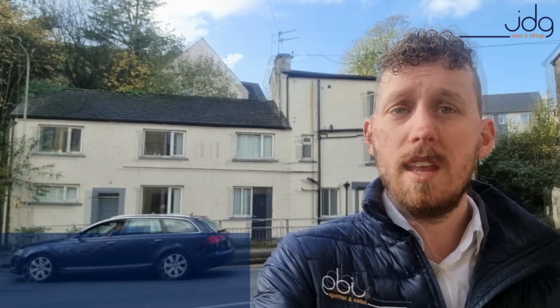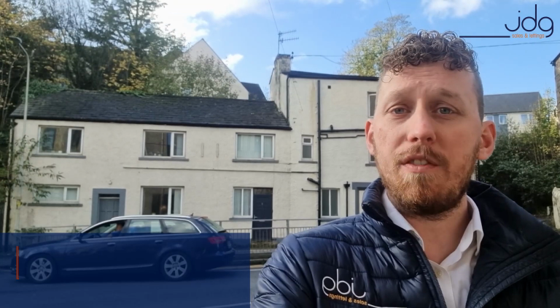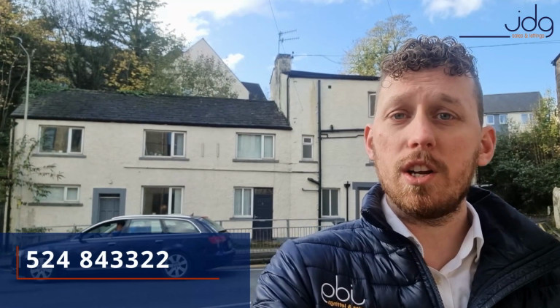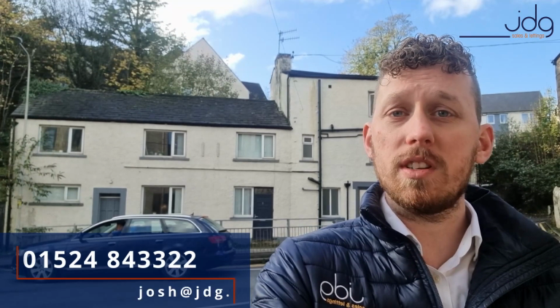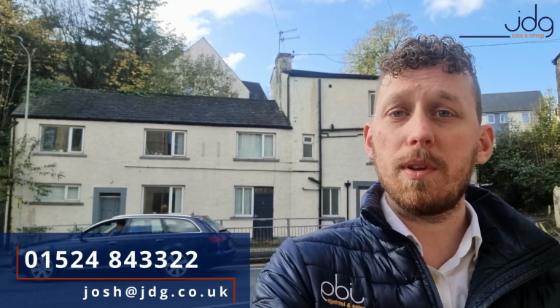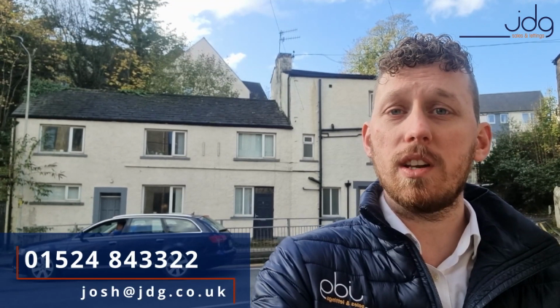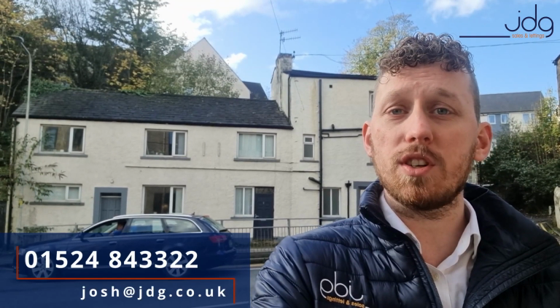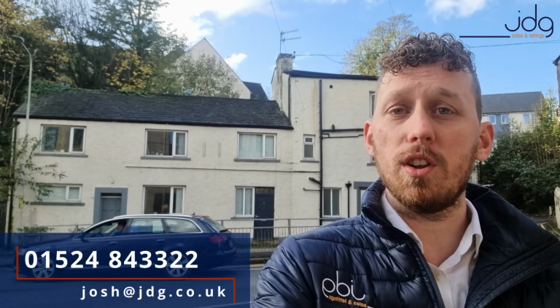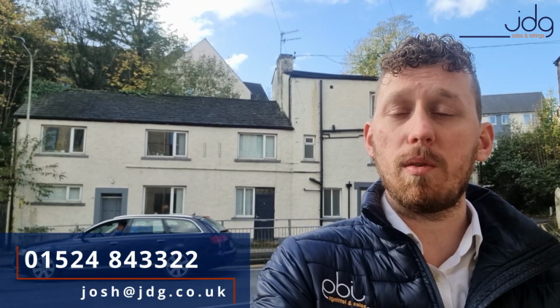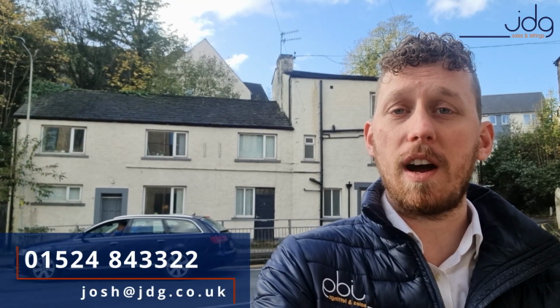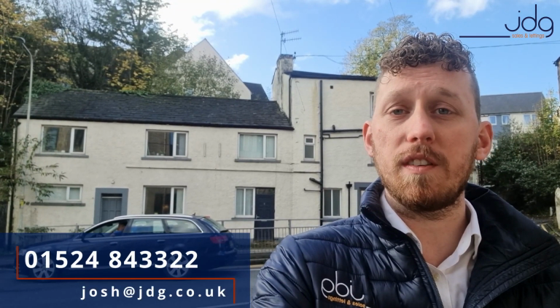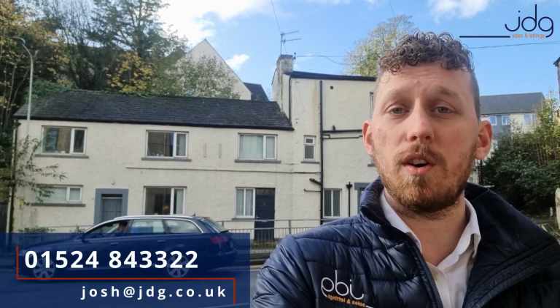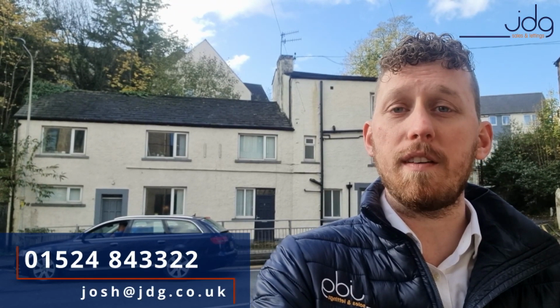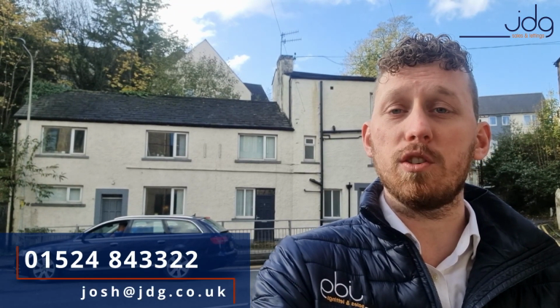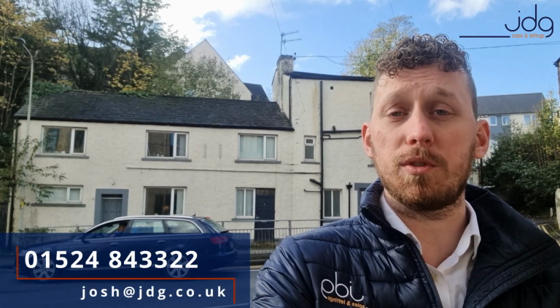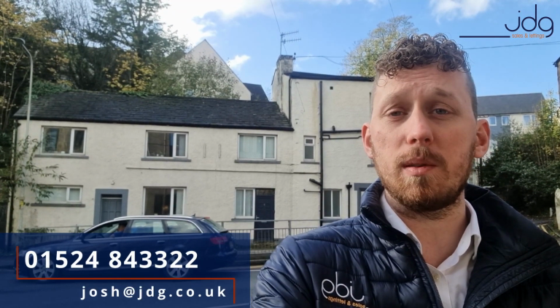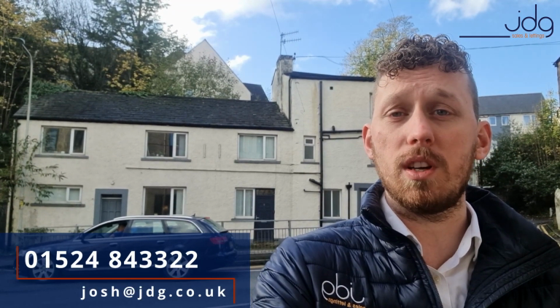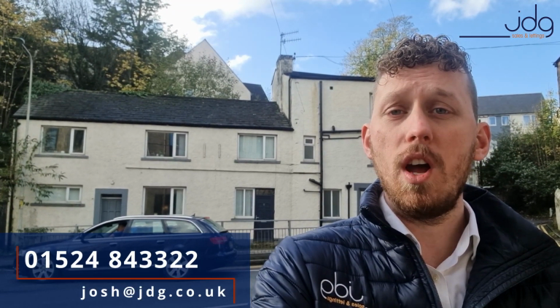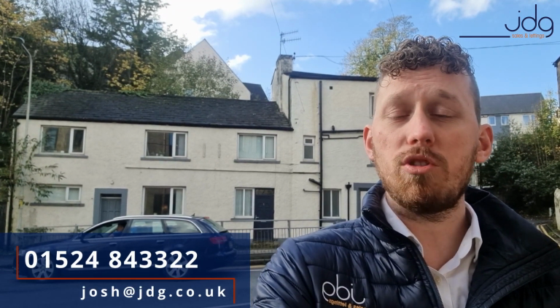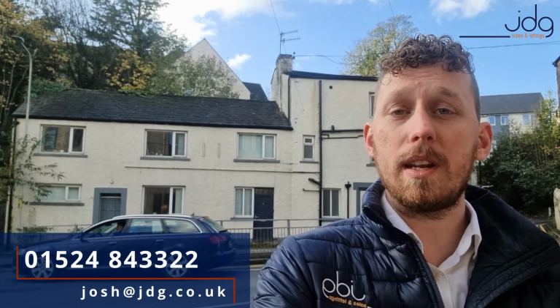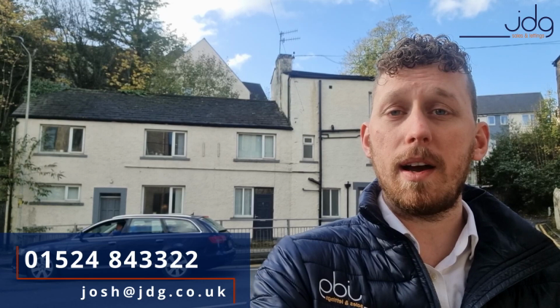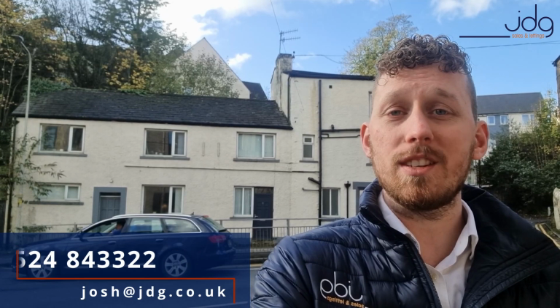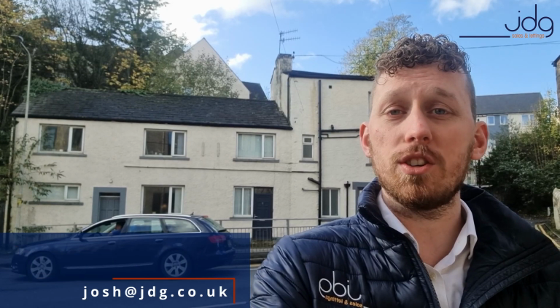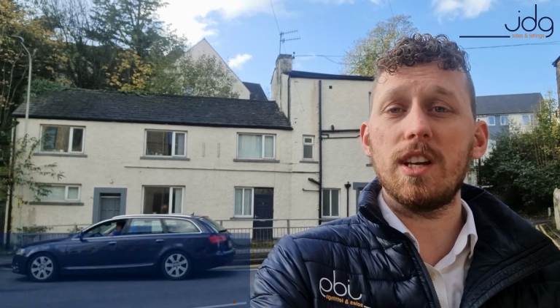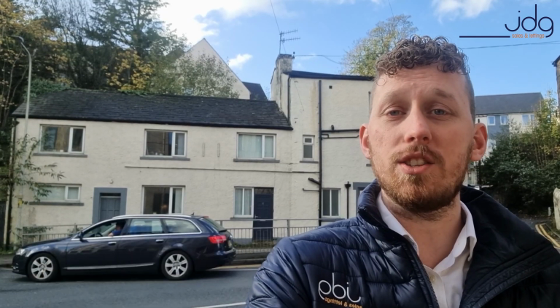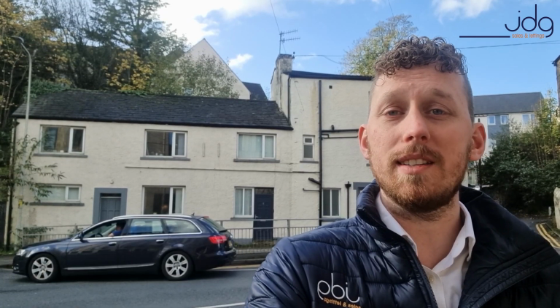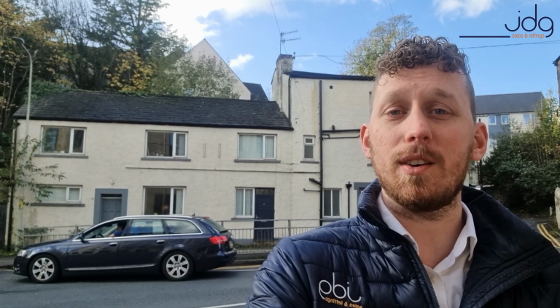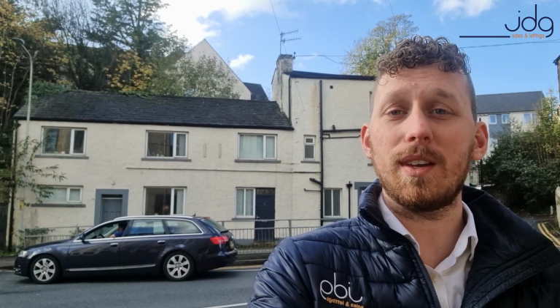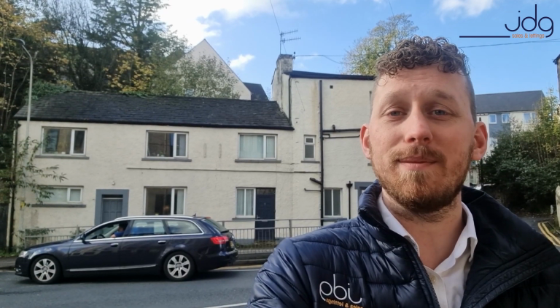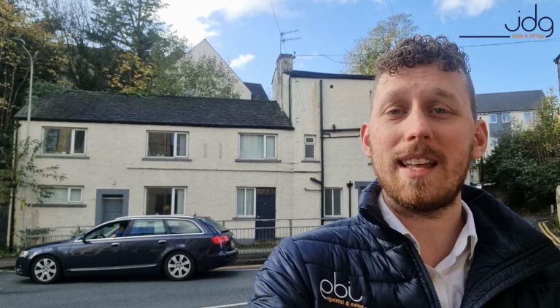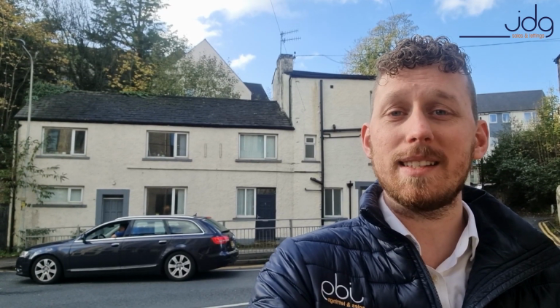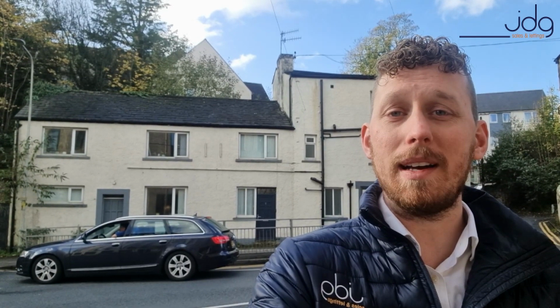If you are interested please do give us a call on 01524 843322 or drop me an email to josh@jdg.co.uk. Thanks, bye.